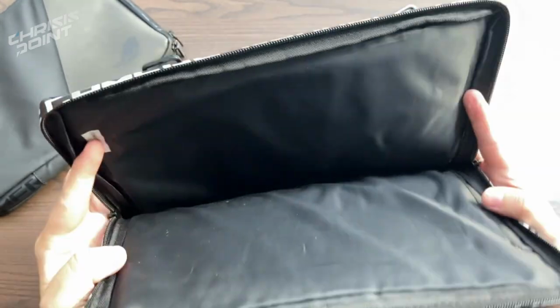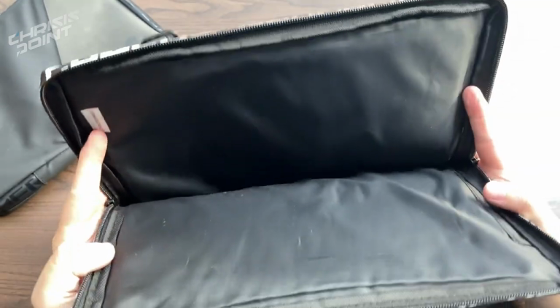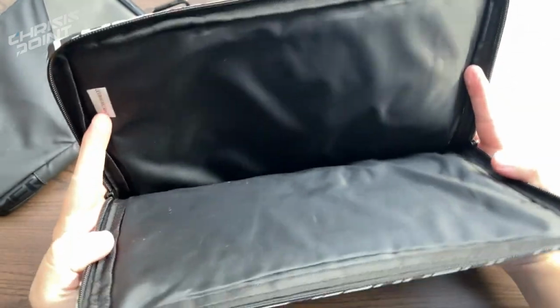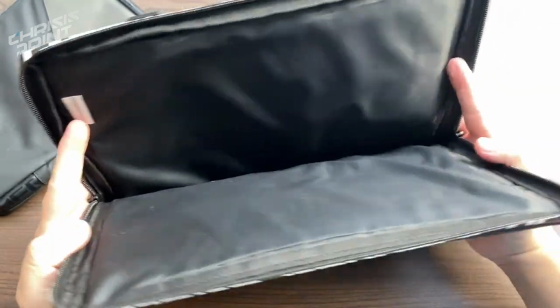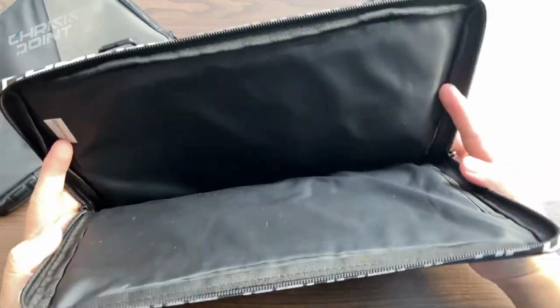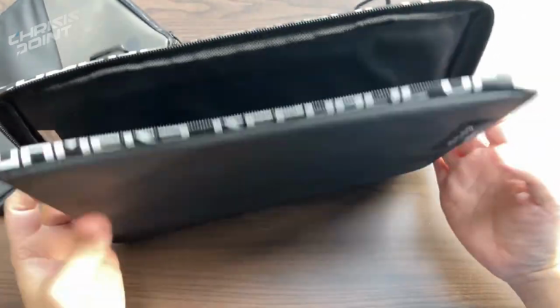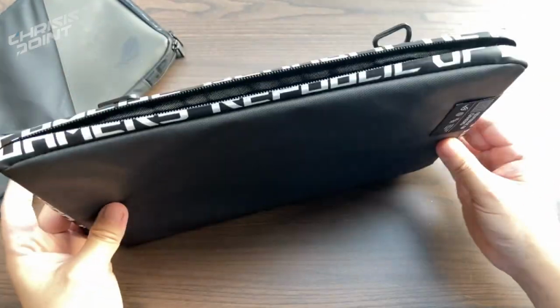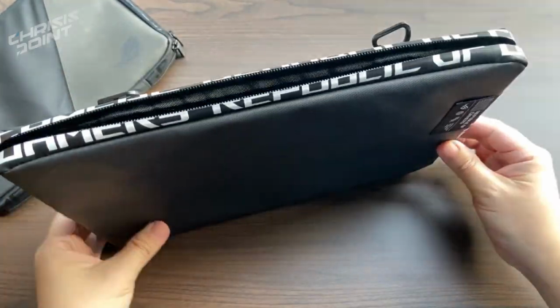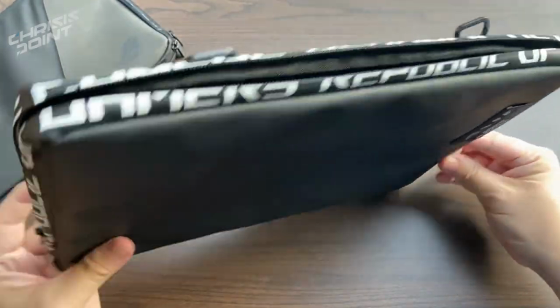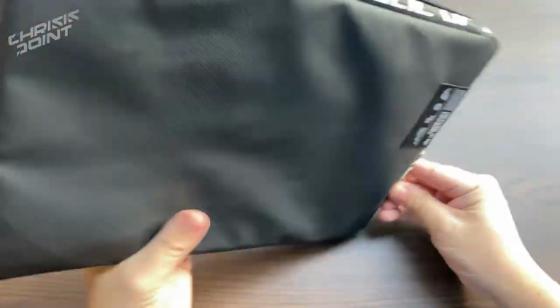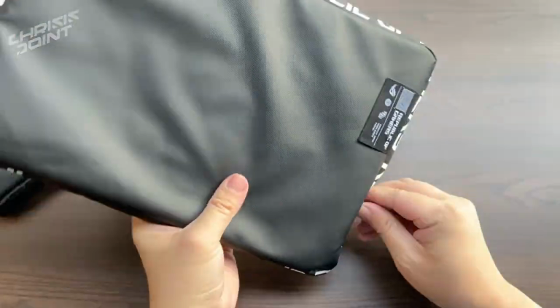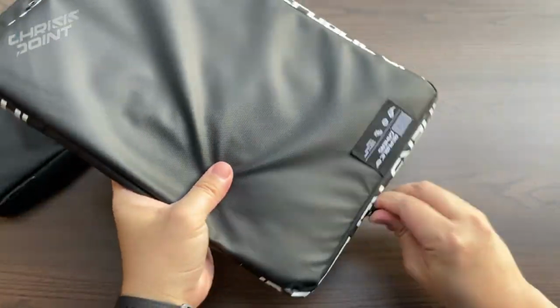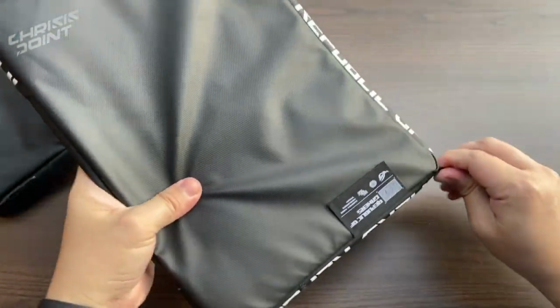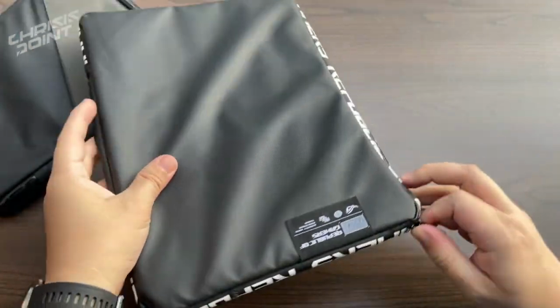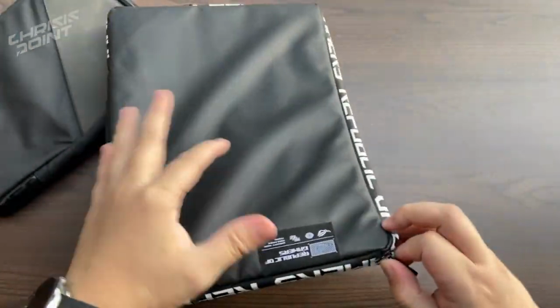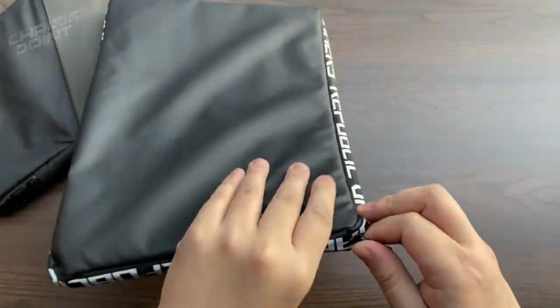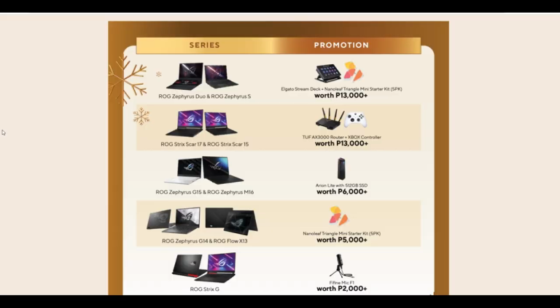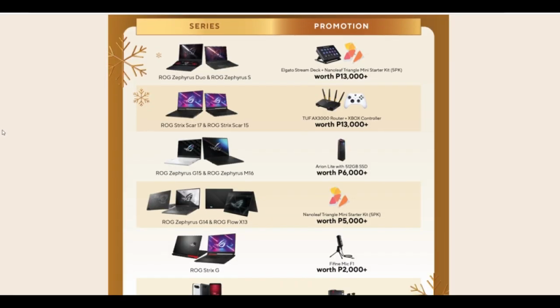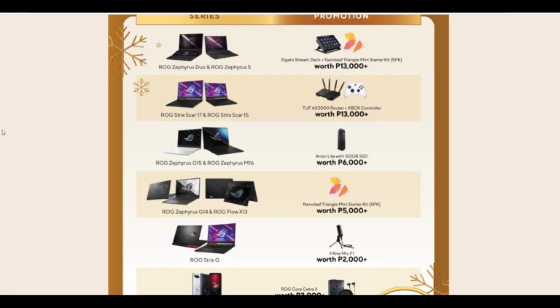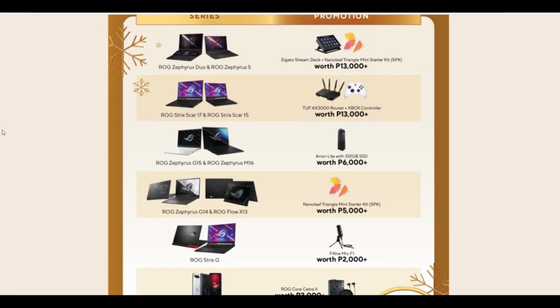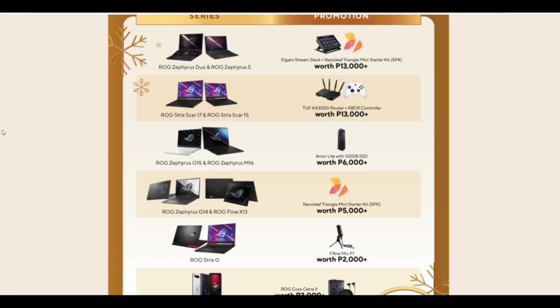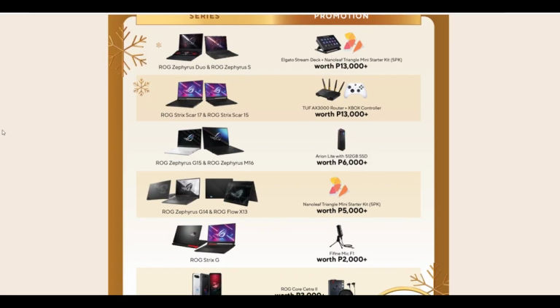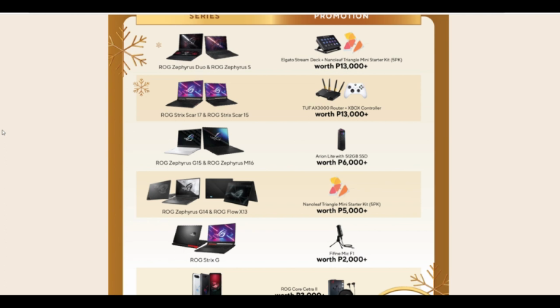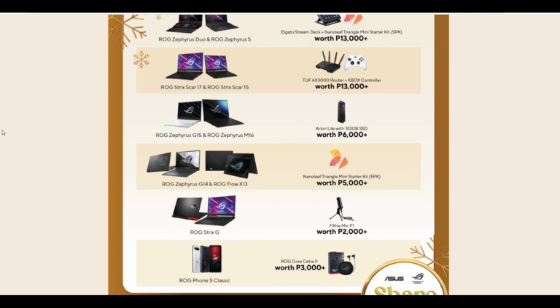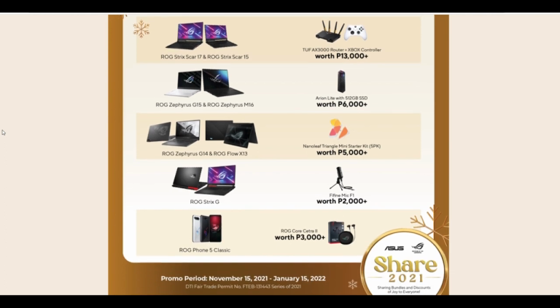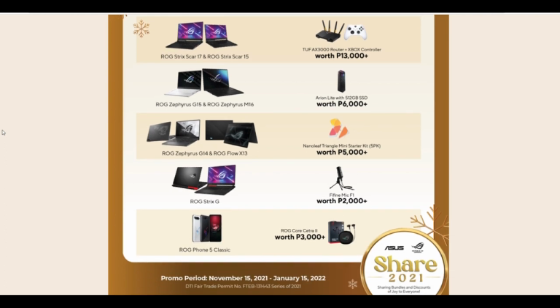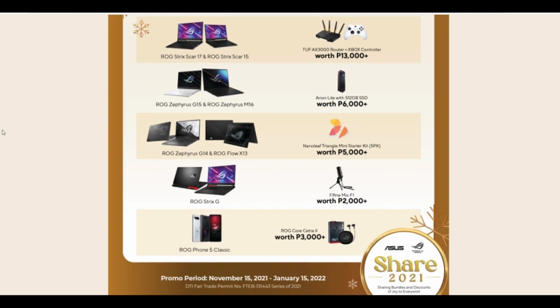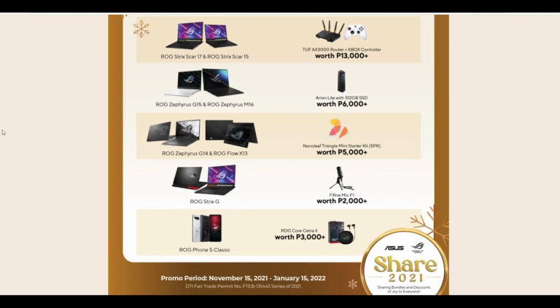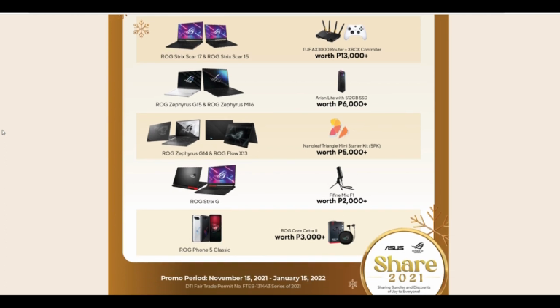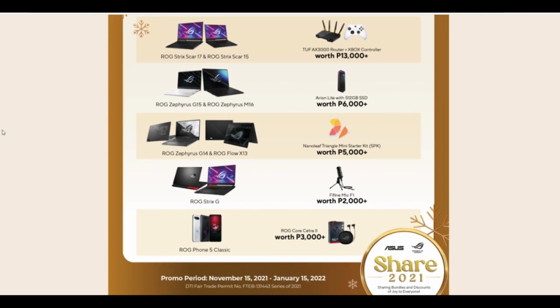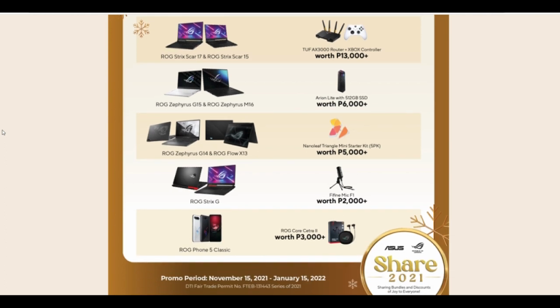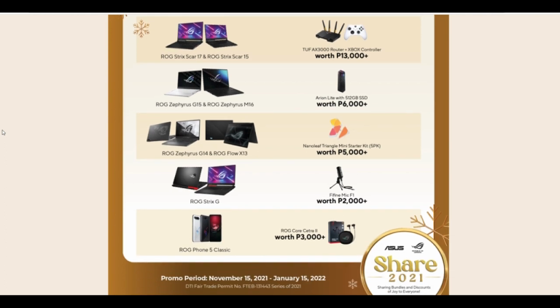Of course, if you're planning to get one for yourself, that would be the best time, since this is included with the ASUS Philippines 2021 bundles.